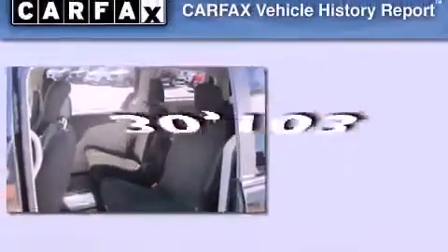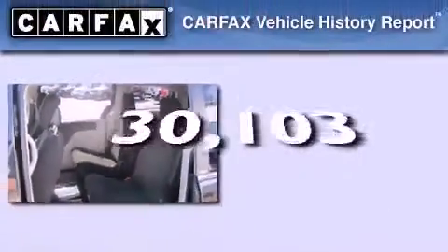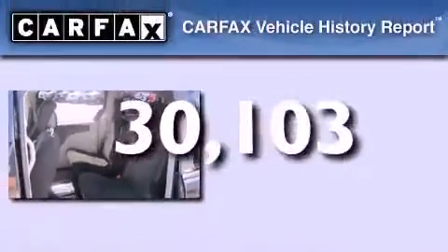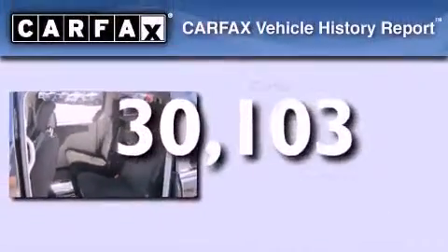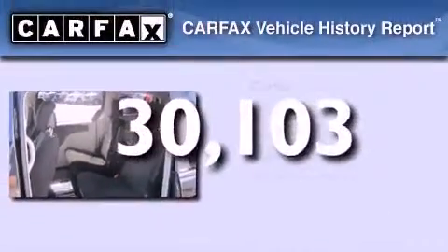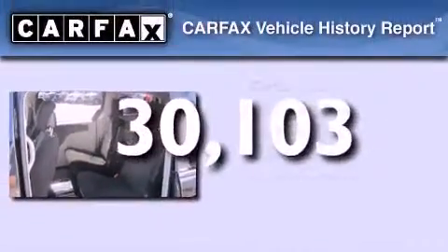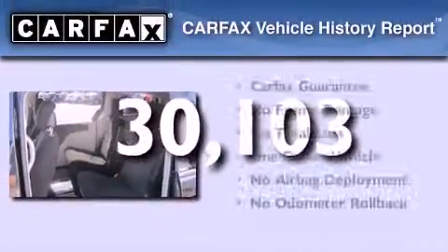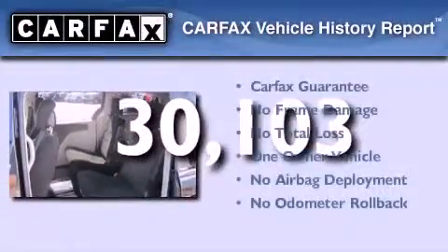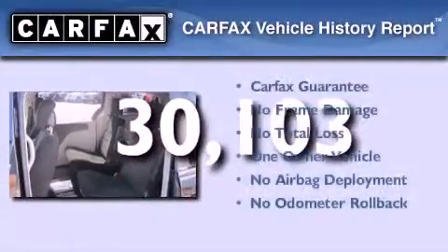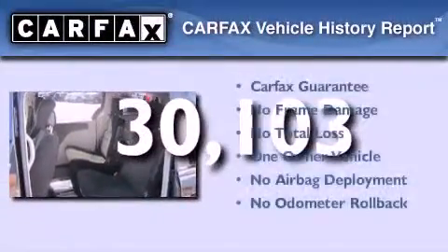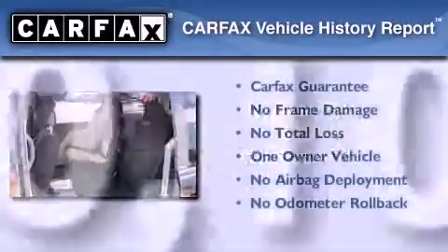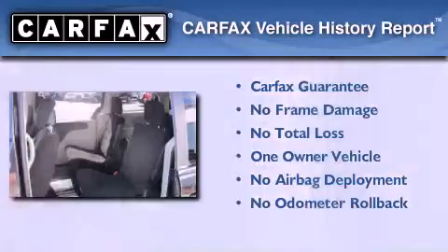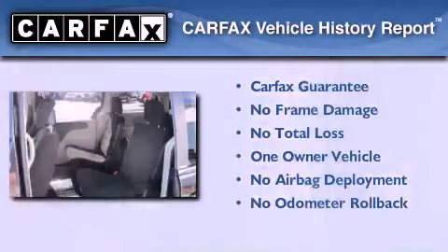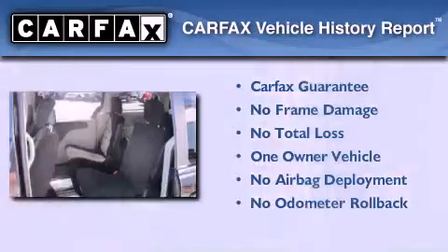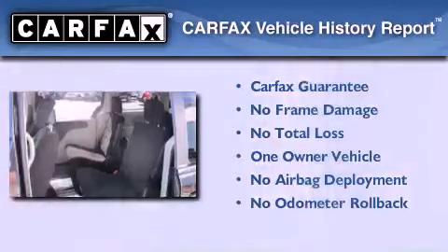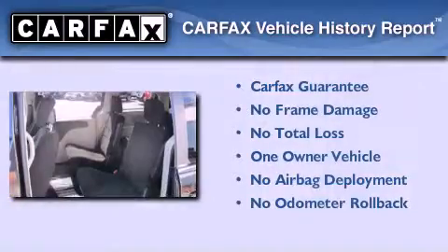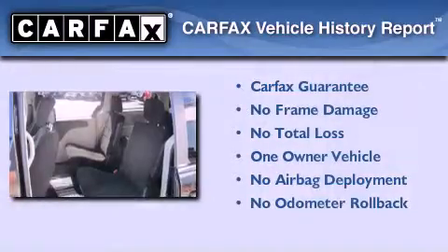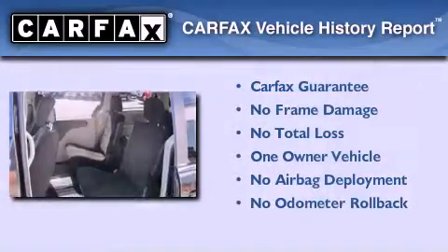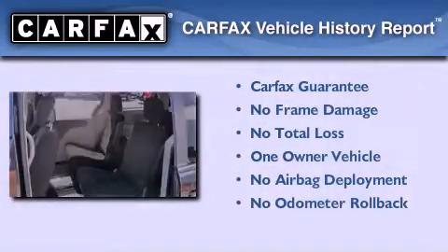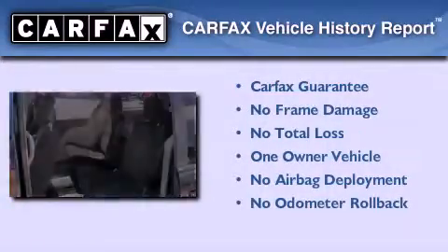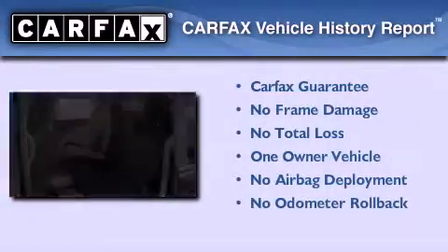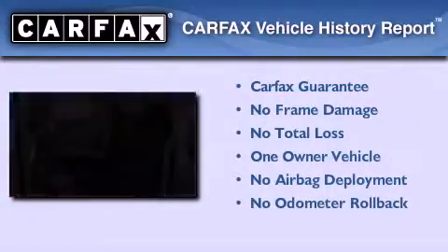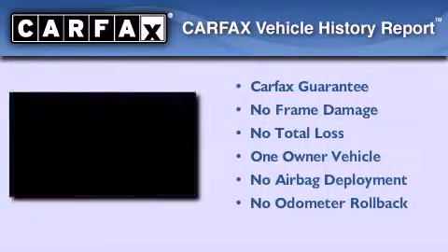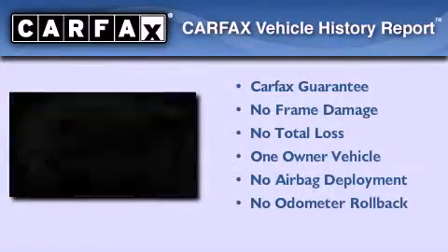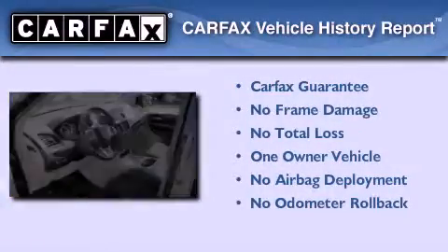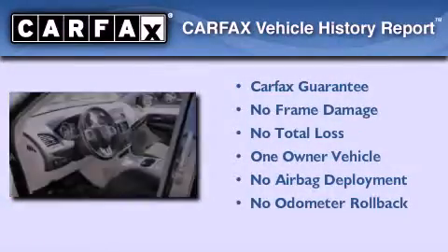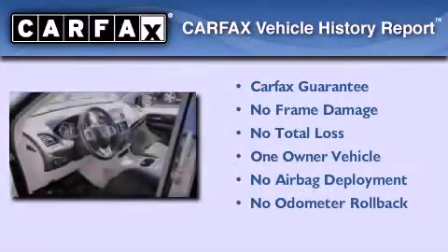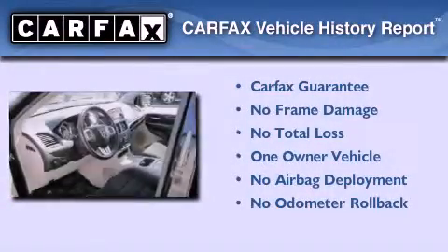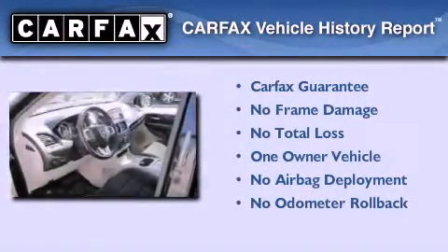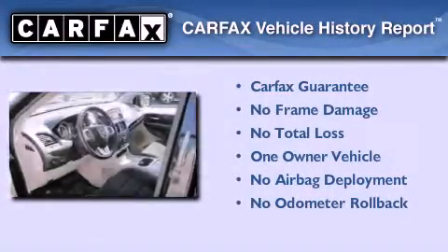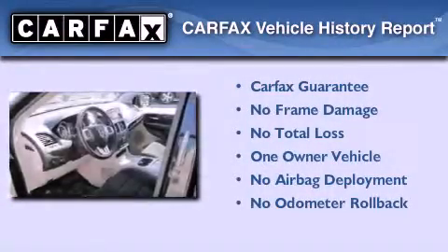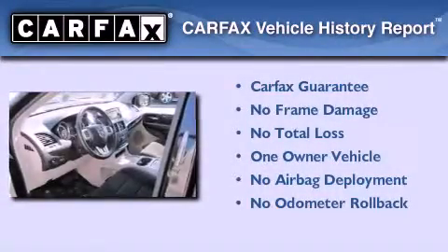This Dodge has had only one owner and it qualifies for the Carfax buy-back guarantee.